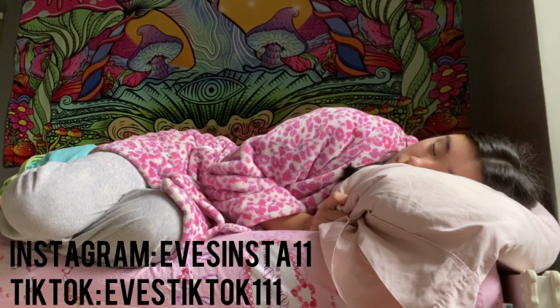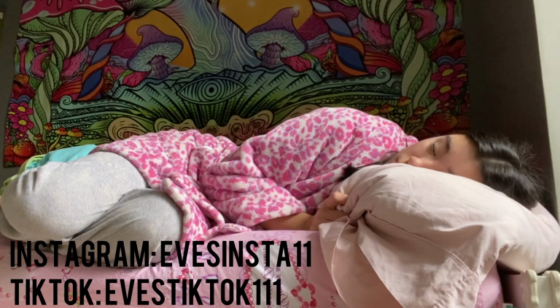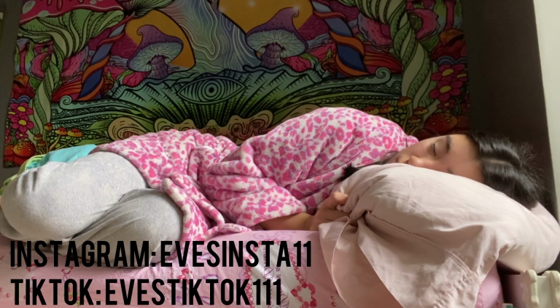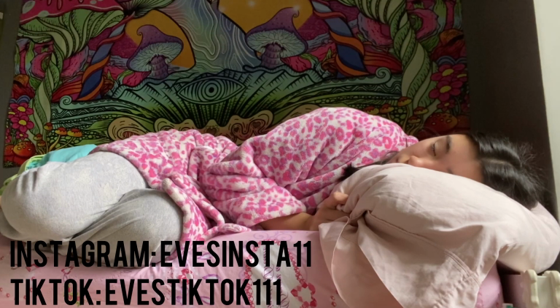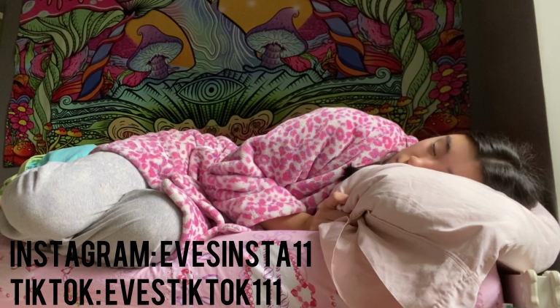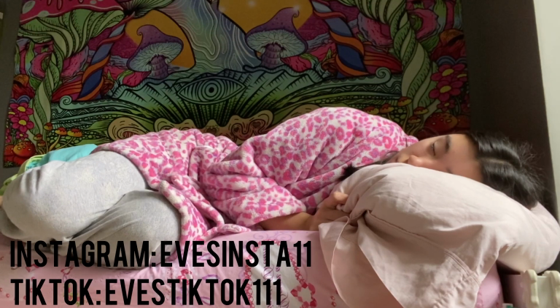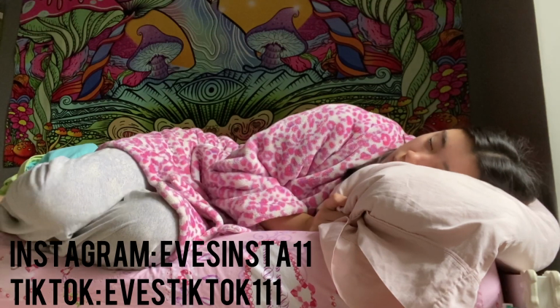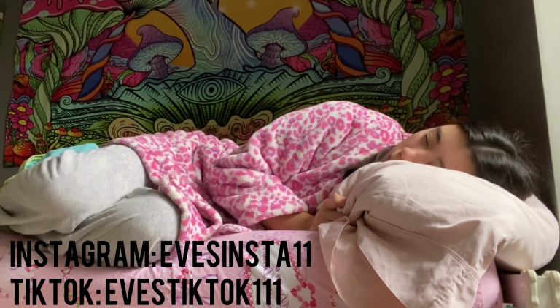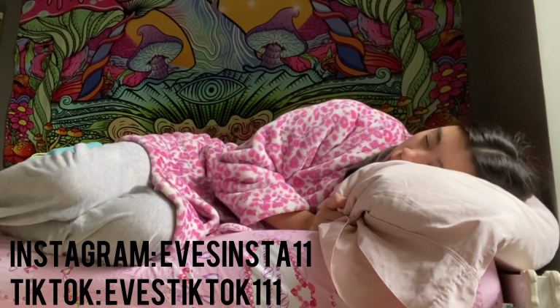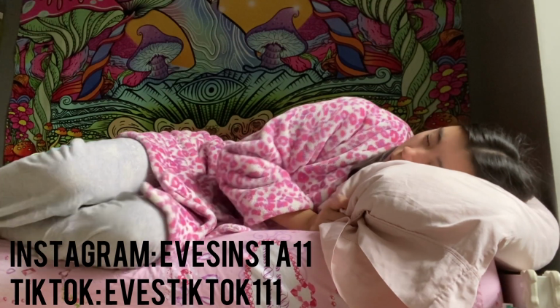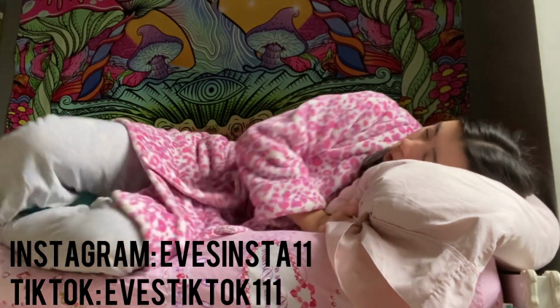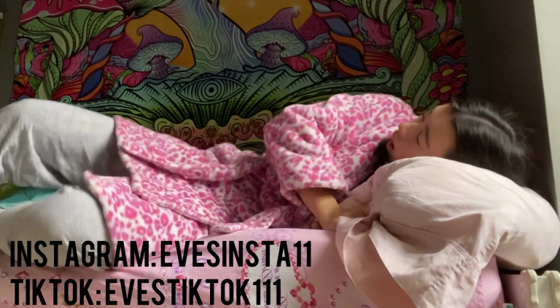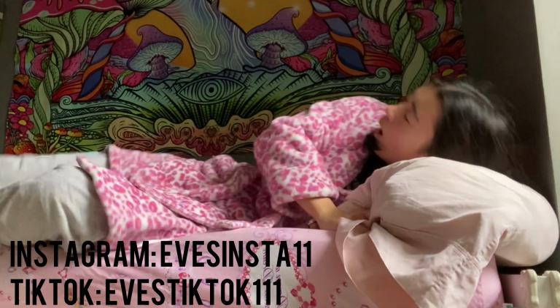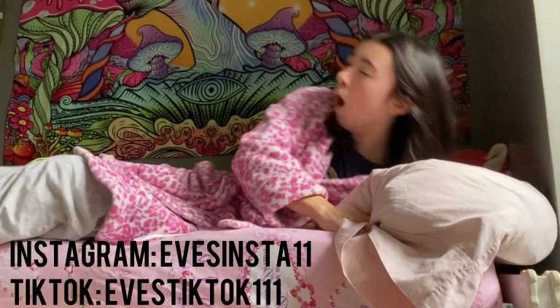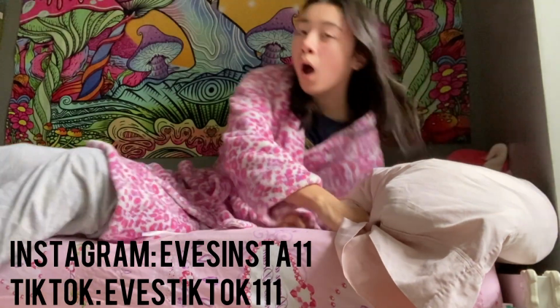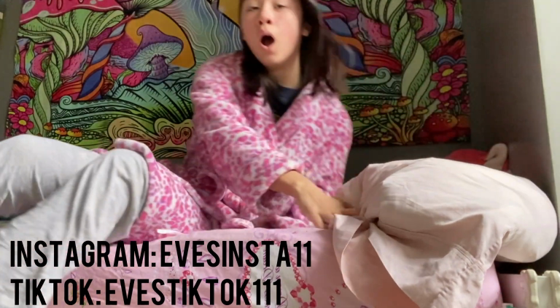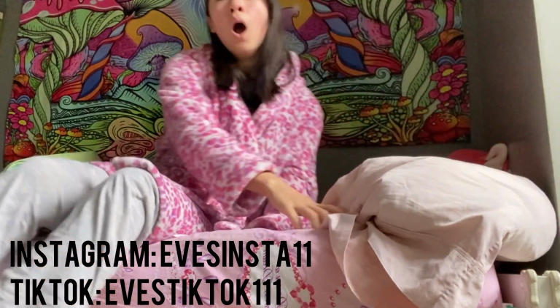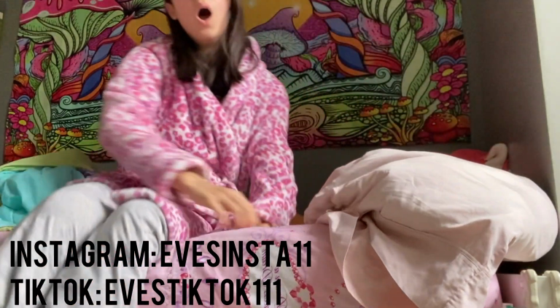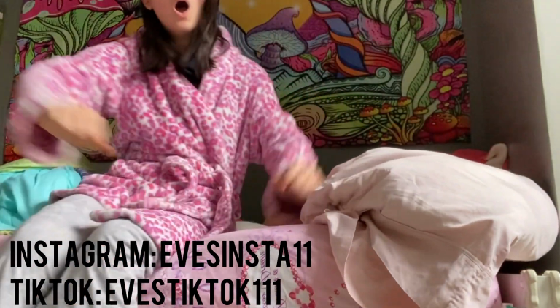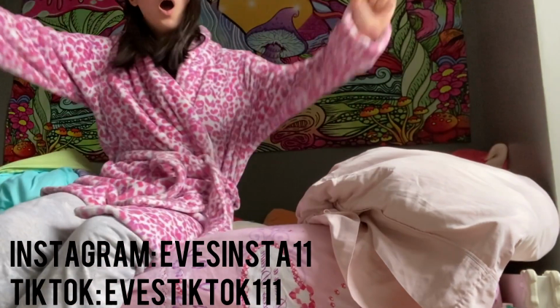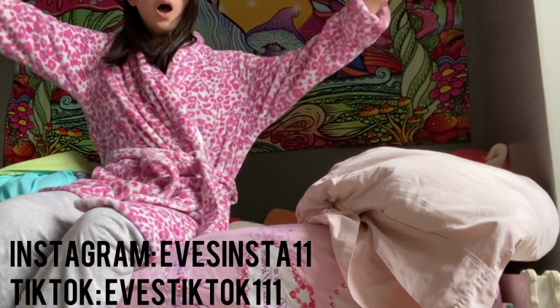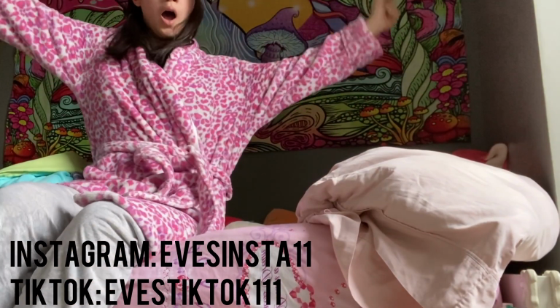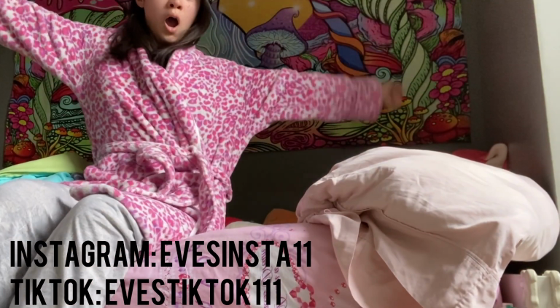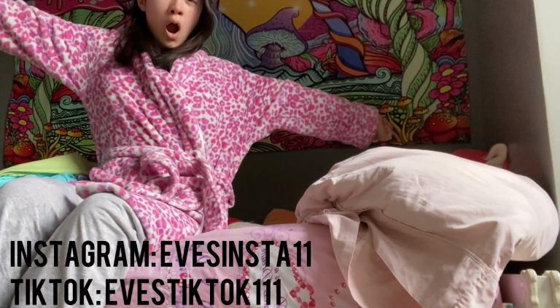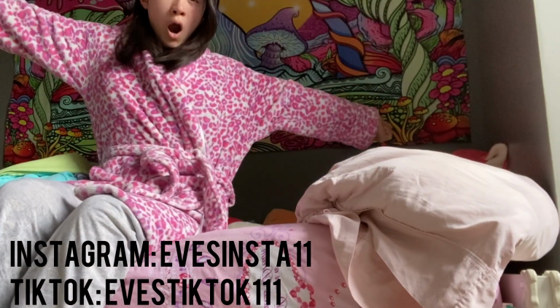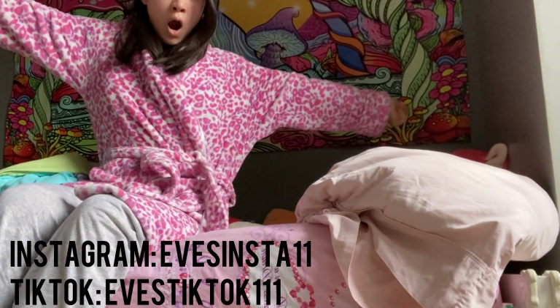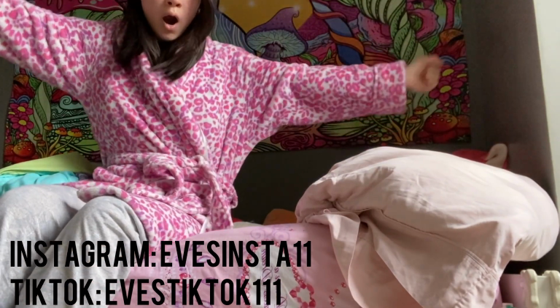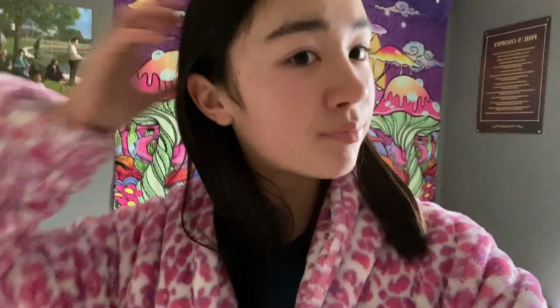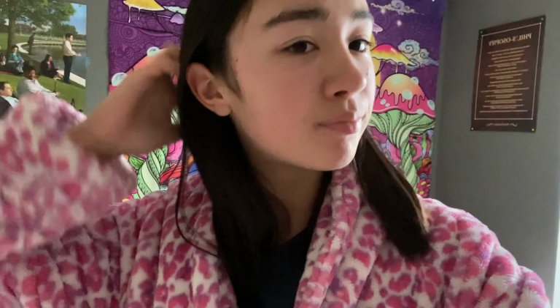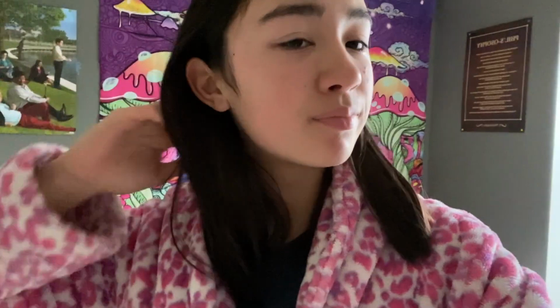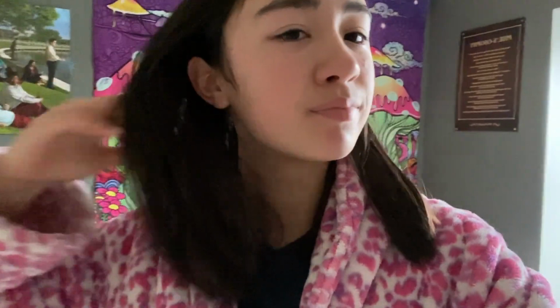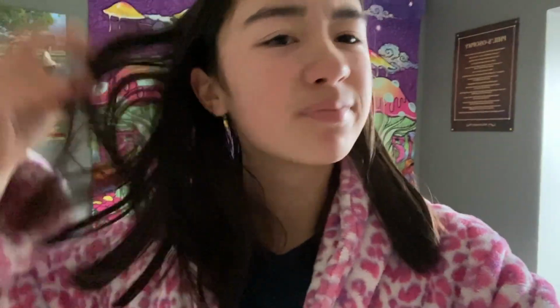Hi everyone, today I'm going to be showing you guys my morning routine, completely realistic edition.